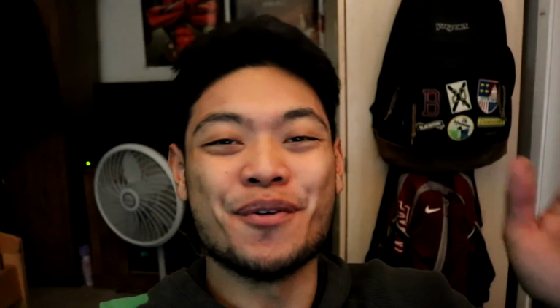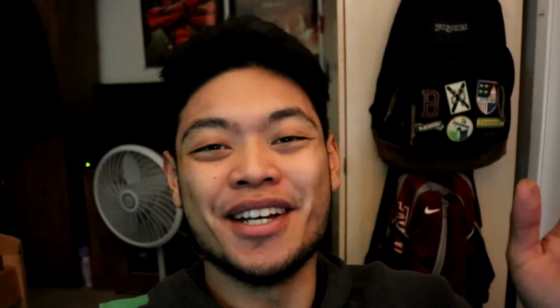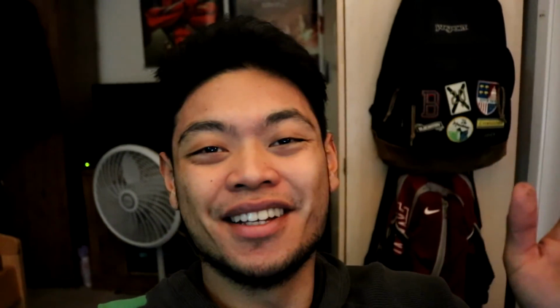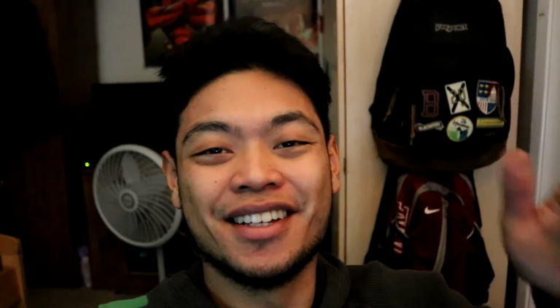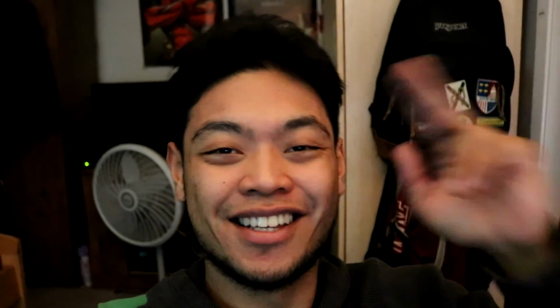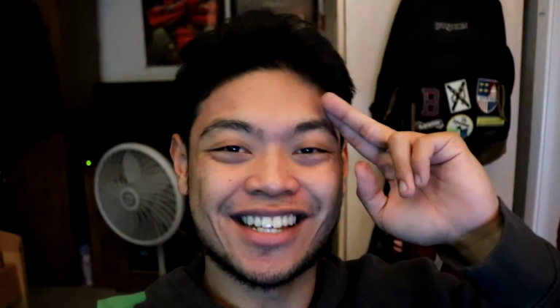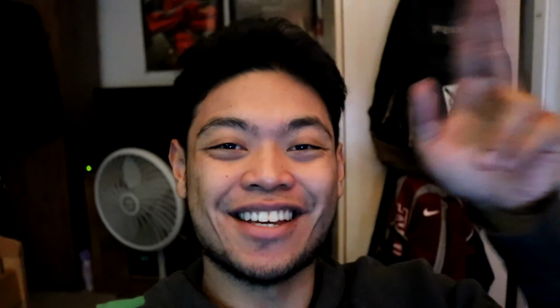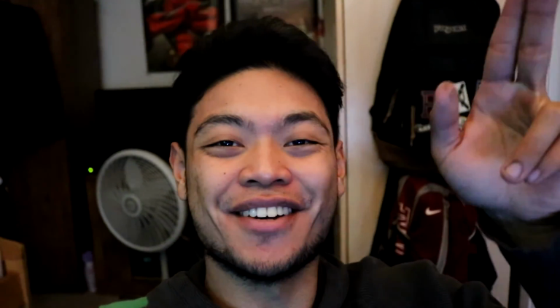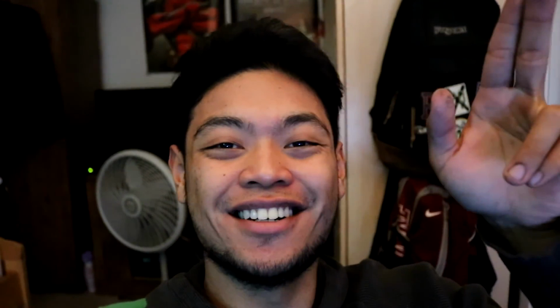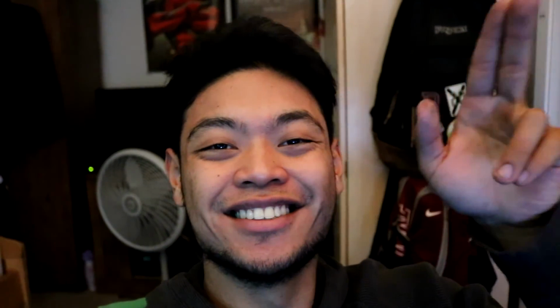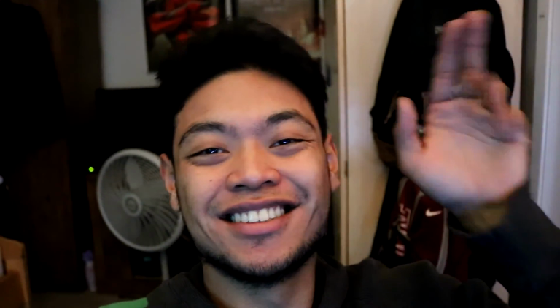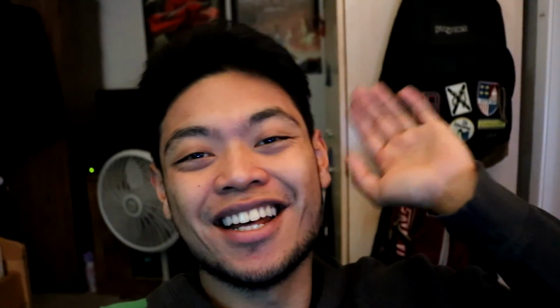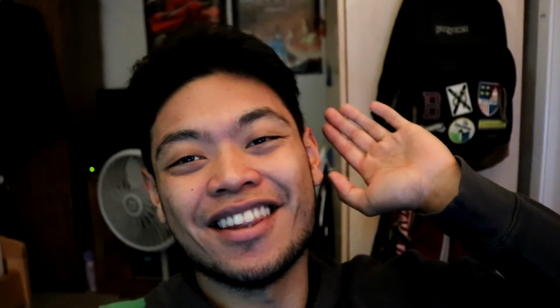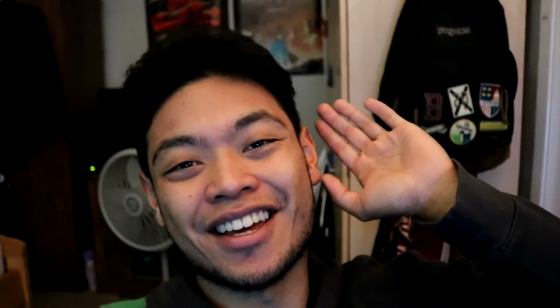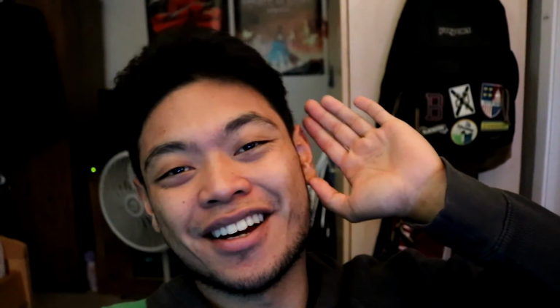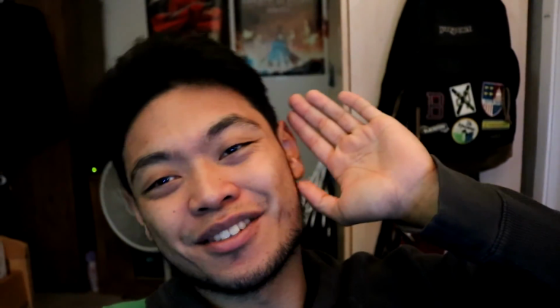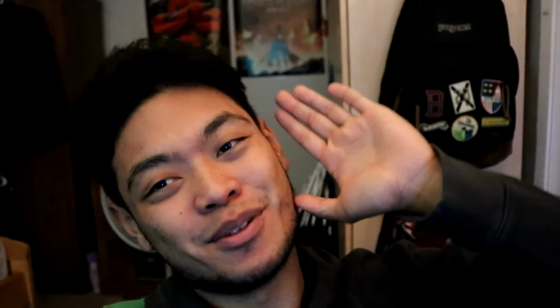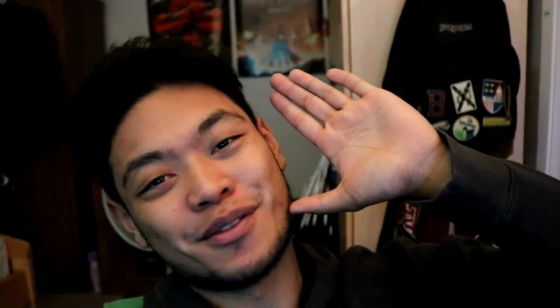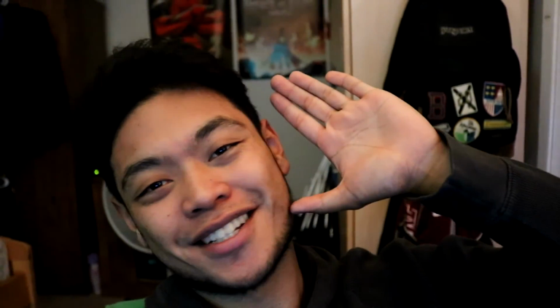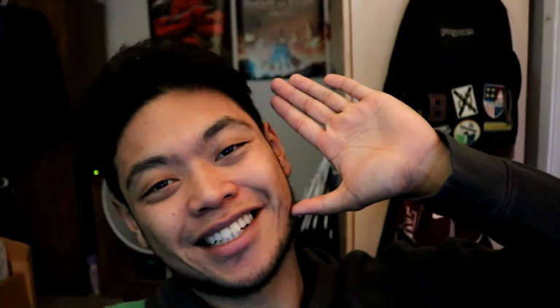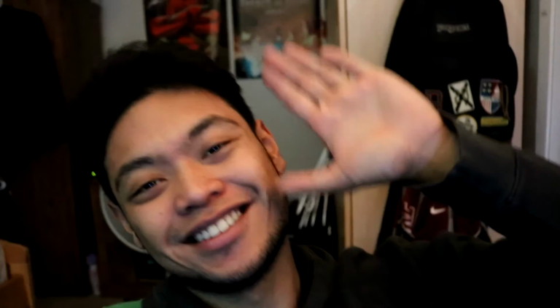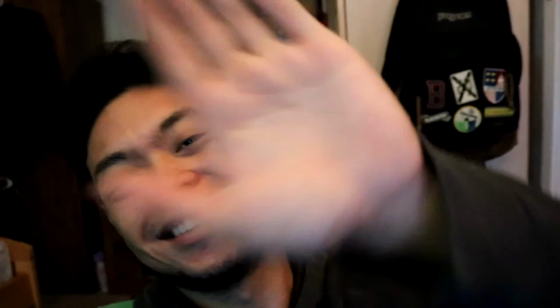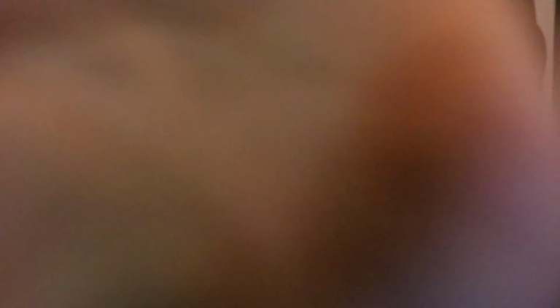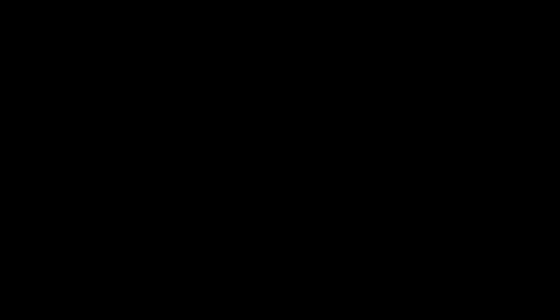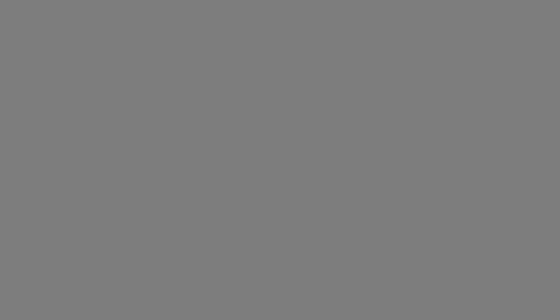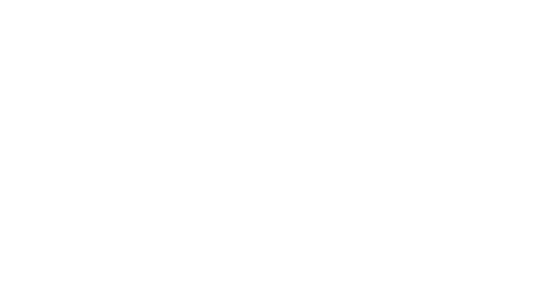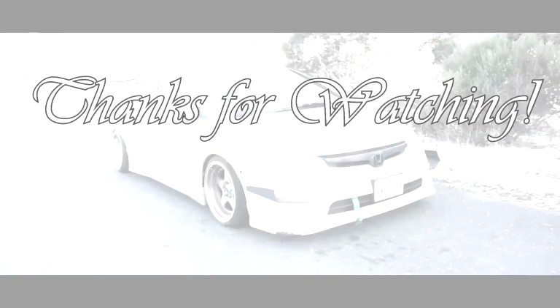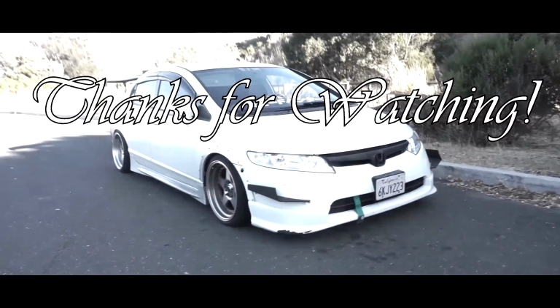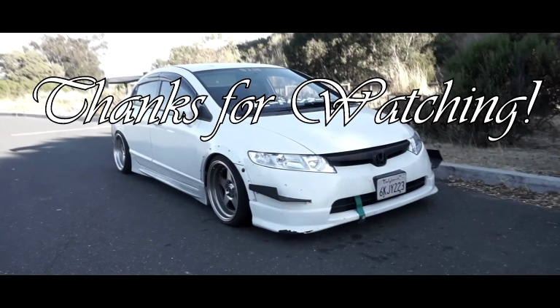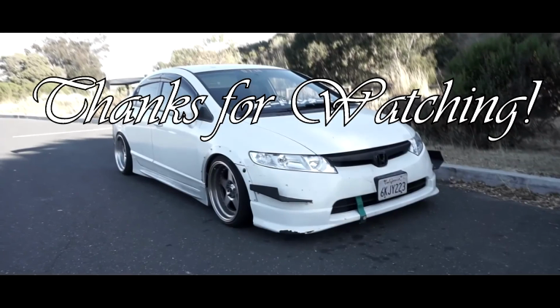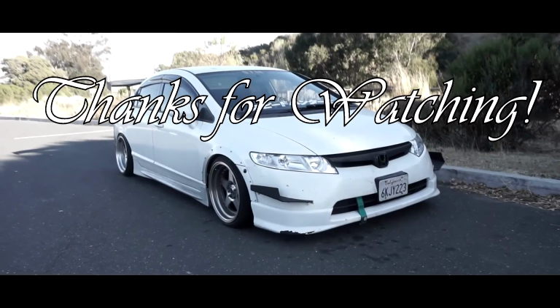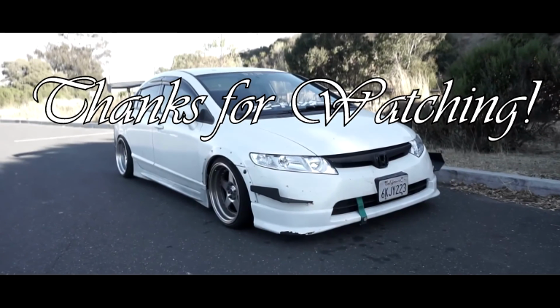Thank you guys so much for watching. Thank you.